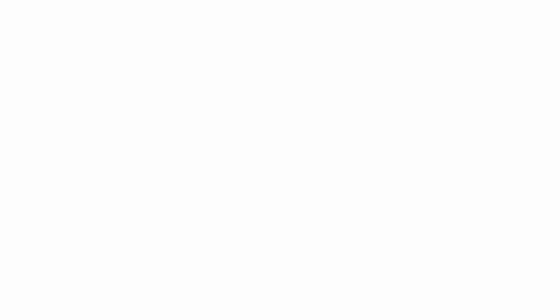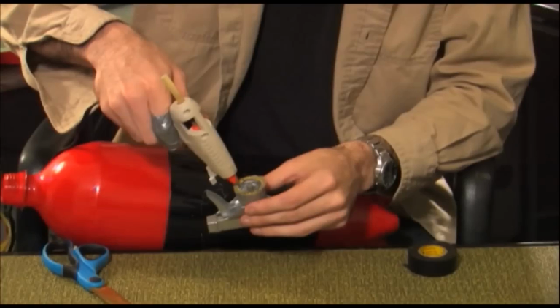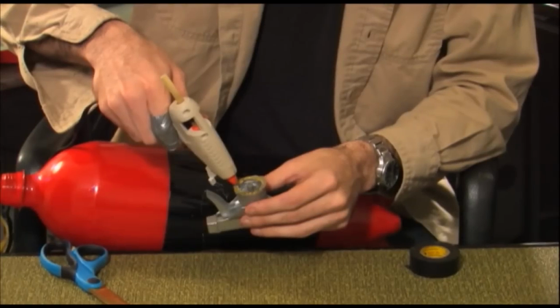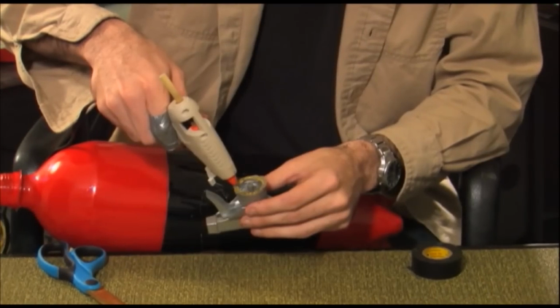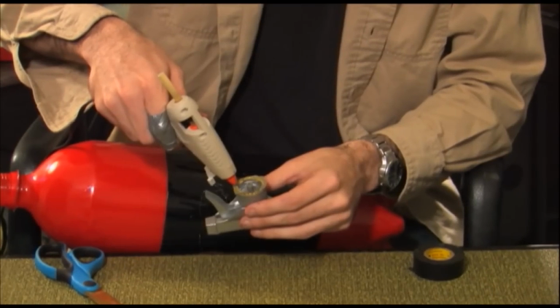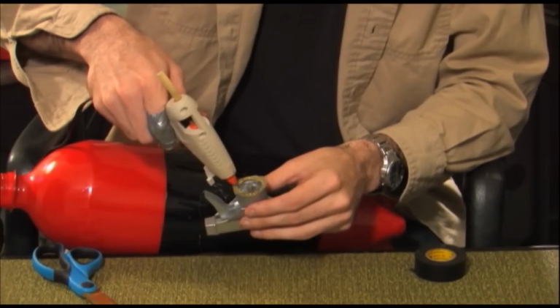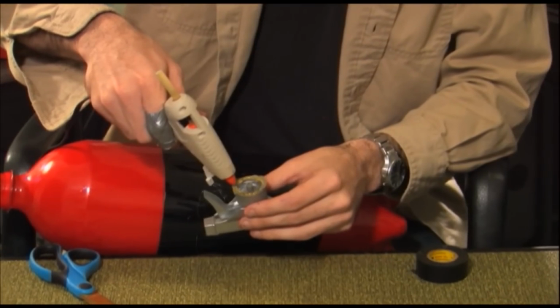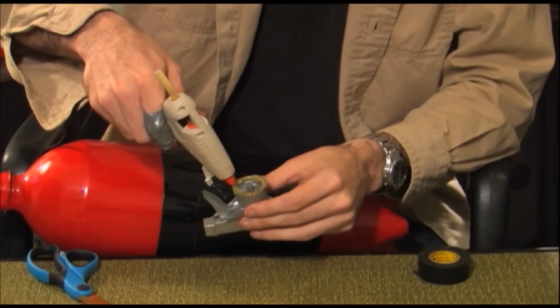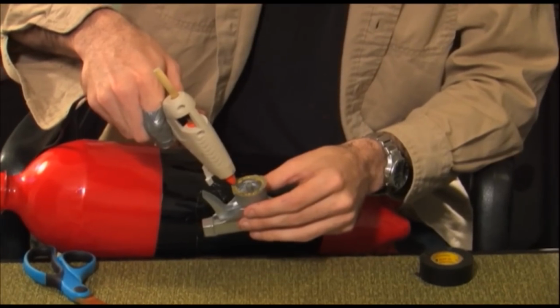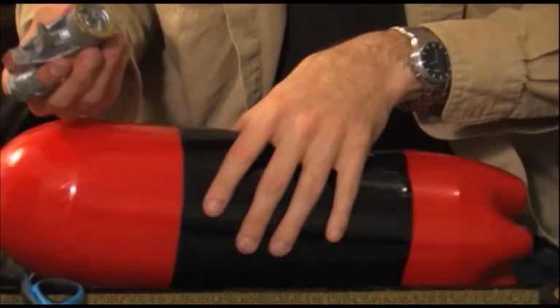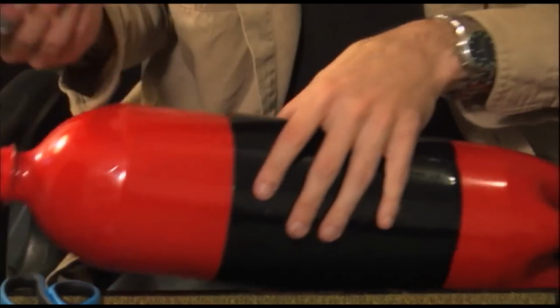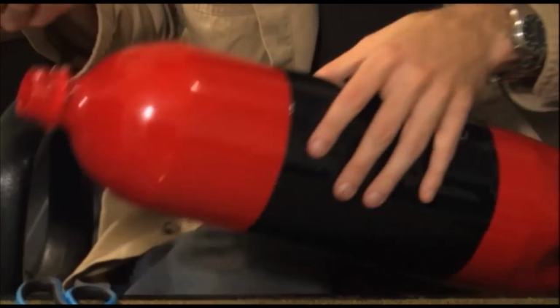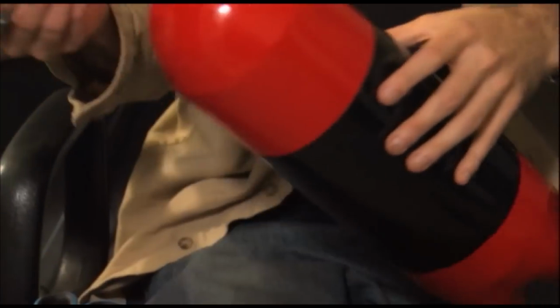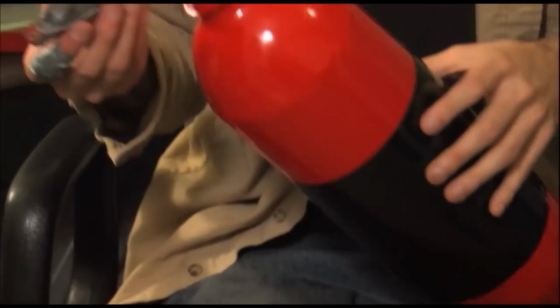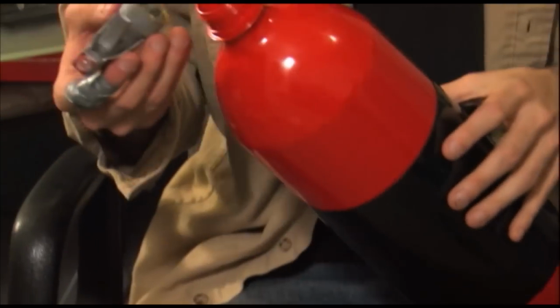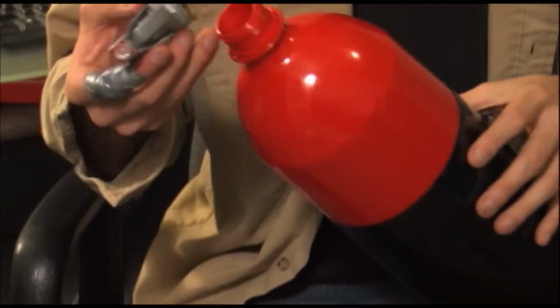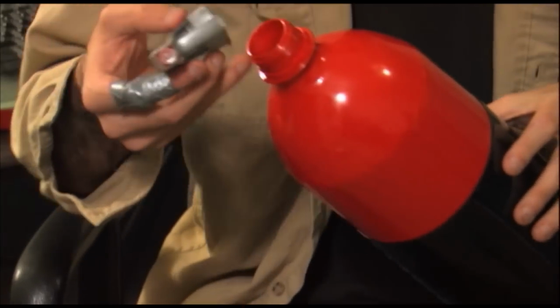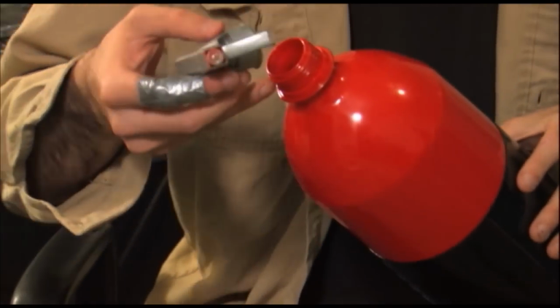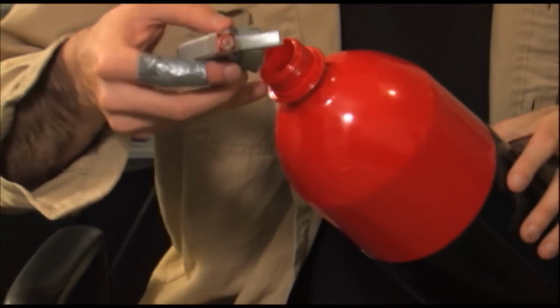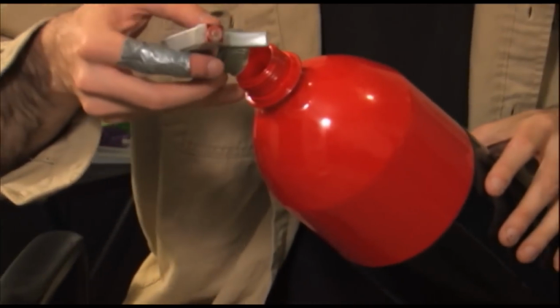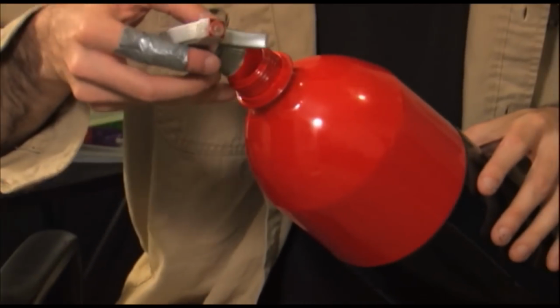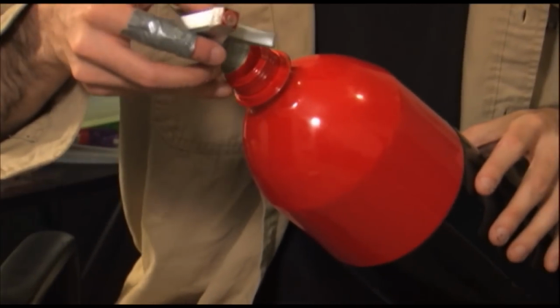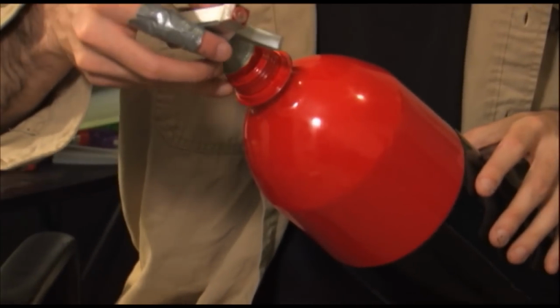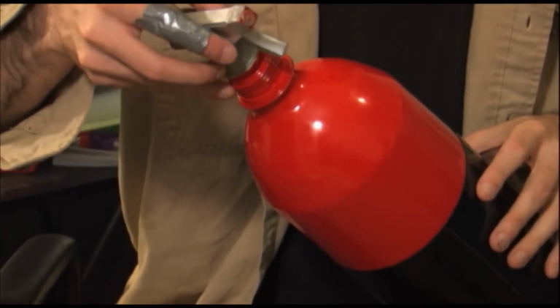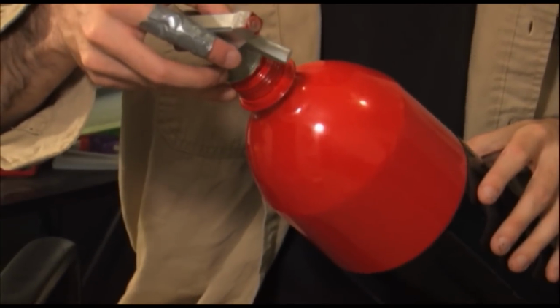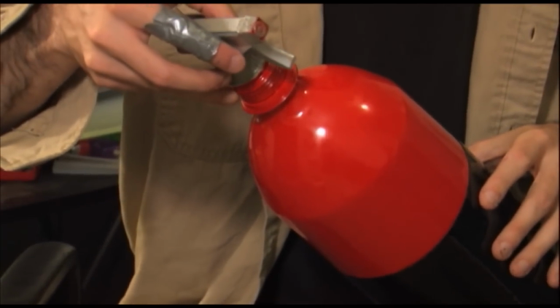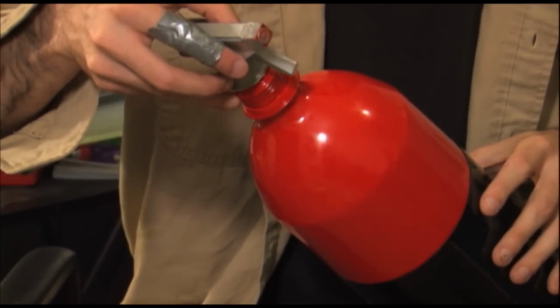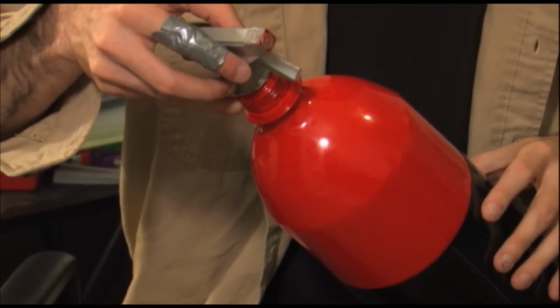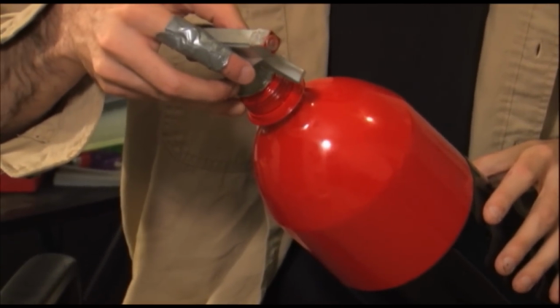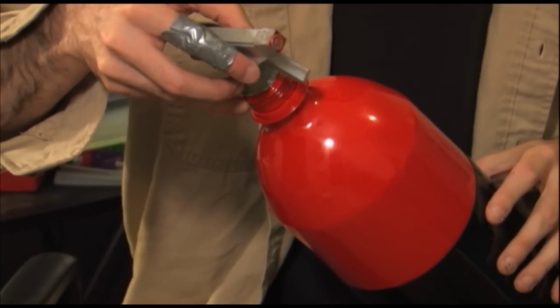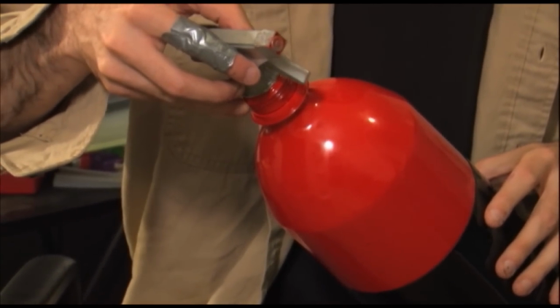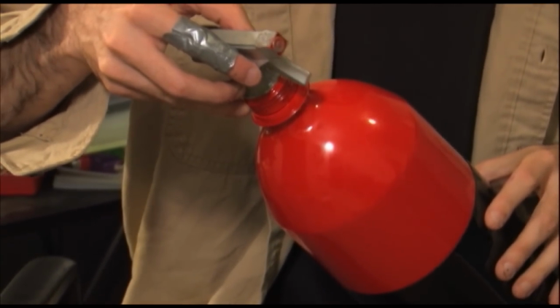Hot glue the Windex nozzle to the top of the soda bottle. You can use a bit of duct tape to strengthen it further.